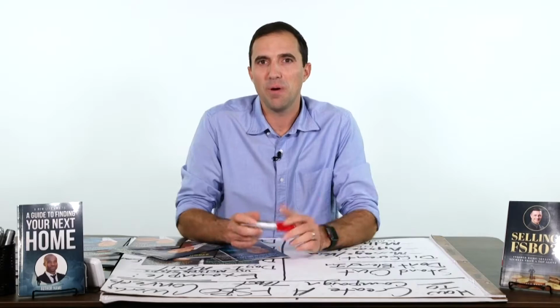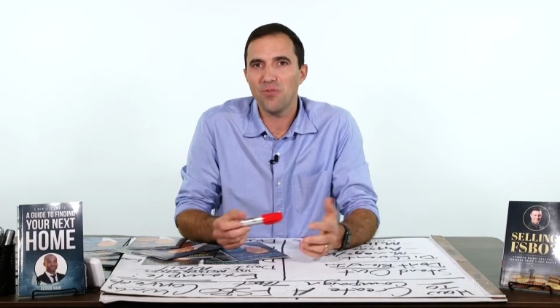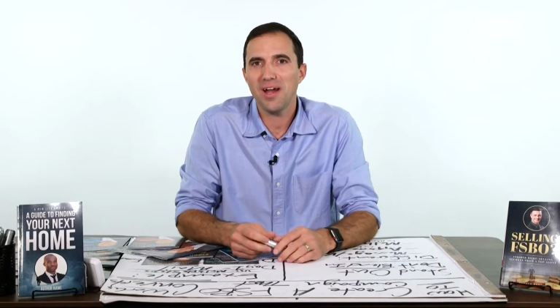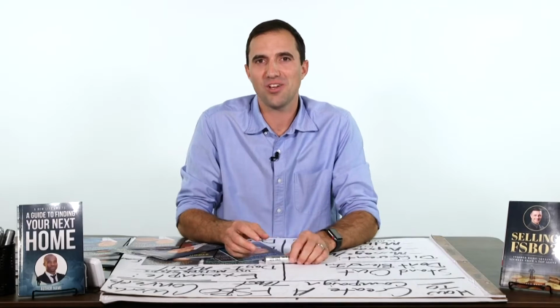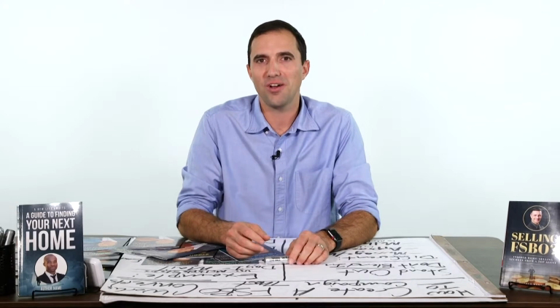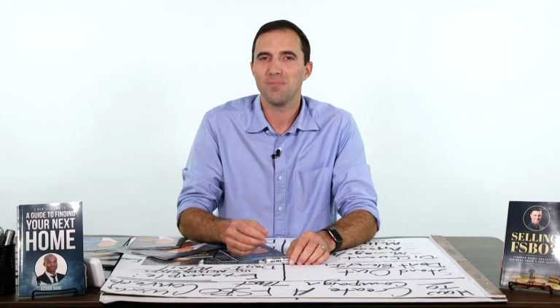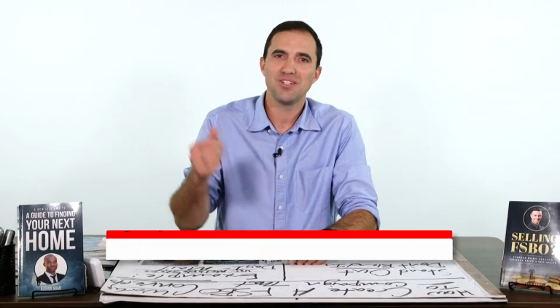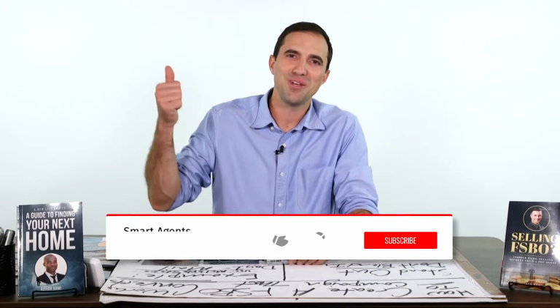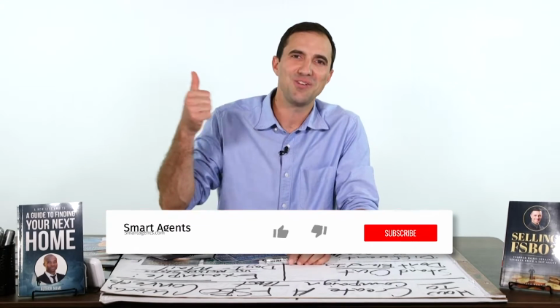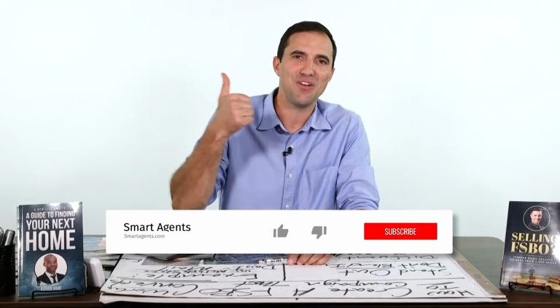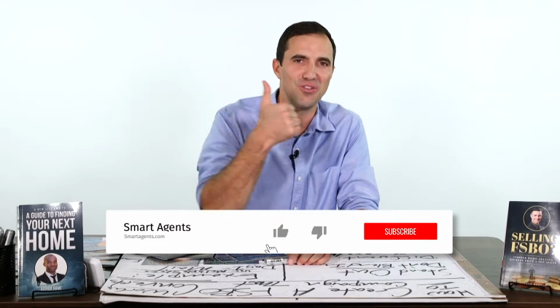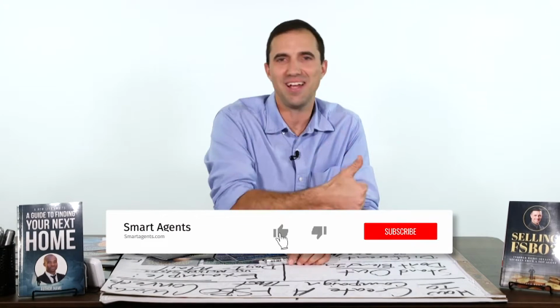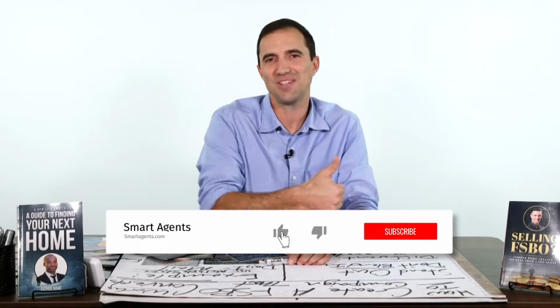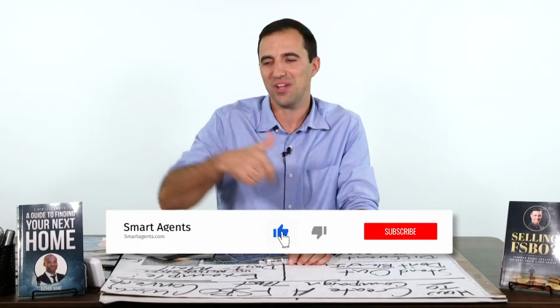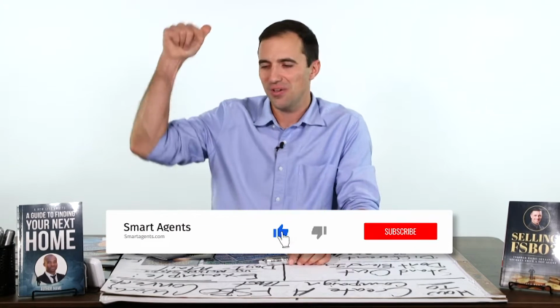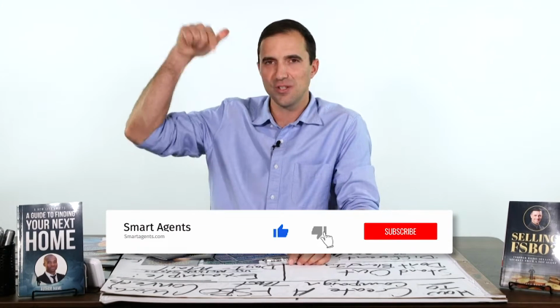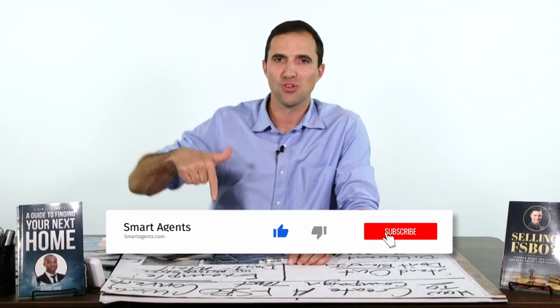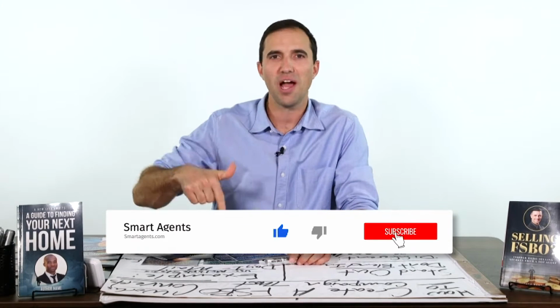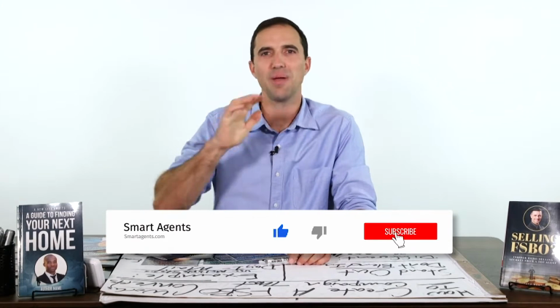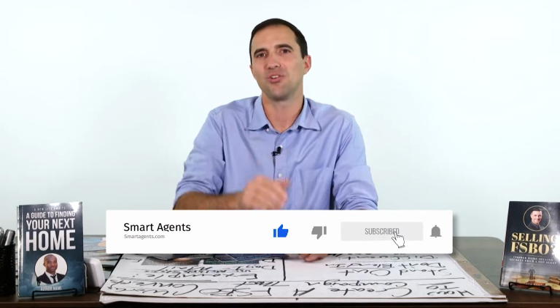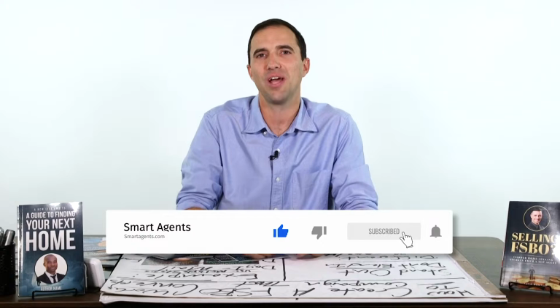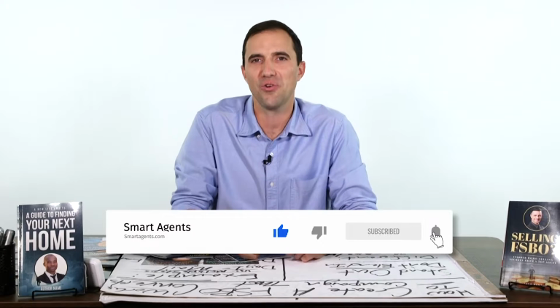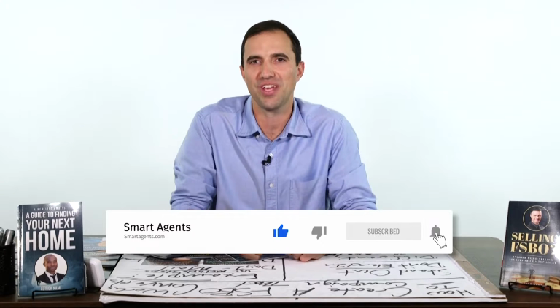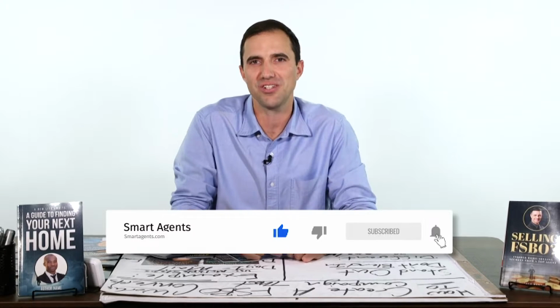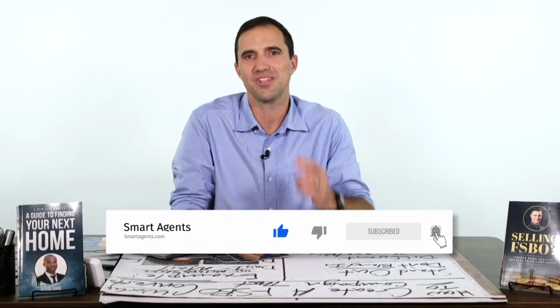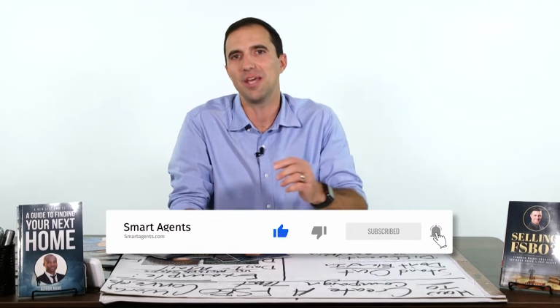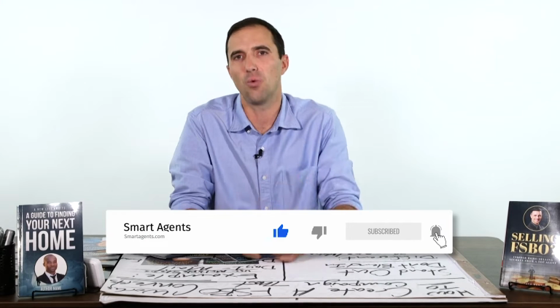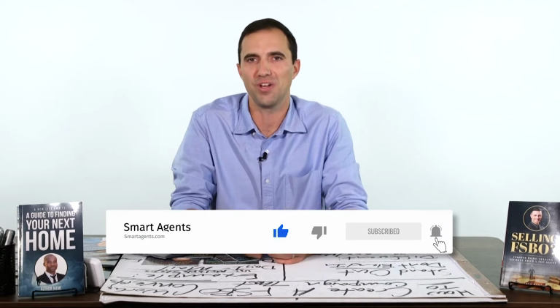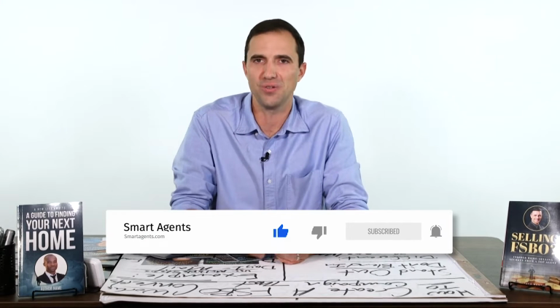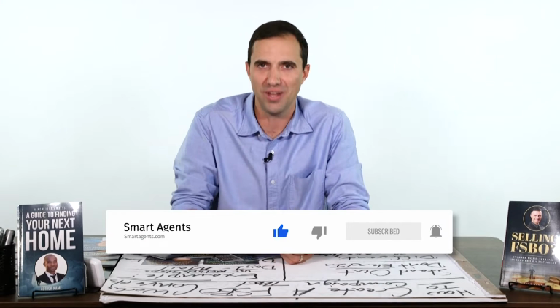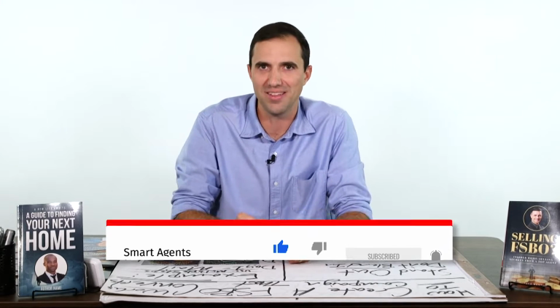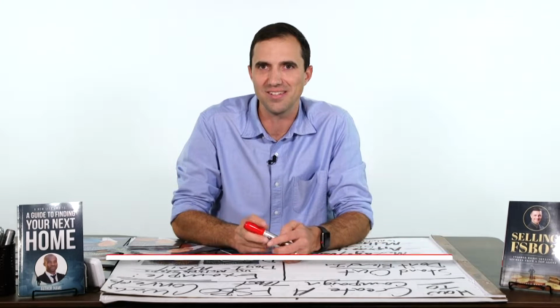But before I start, please do me a huge favor and like this video, subscribe, and turn on notifications to get more videos like this.